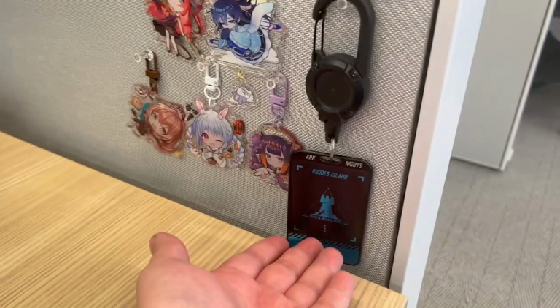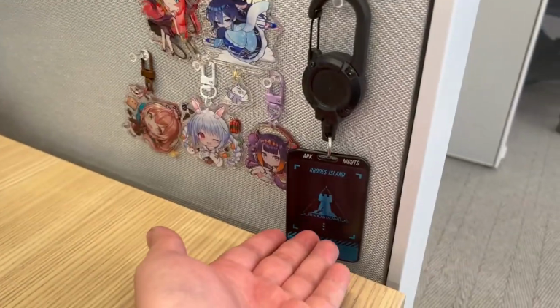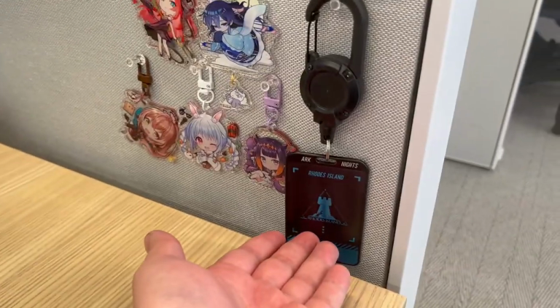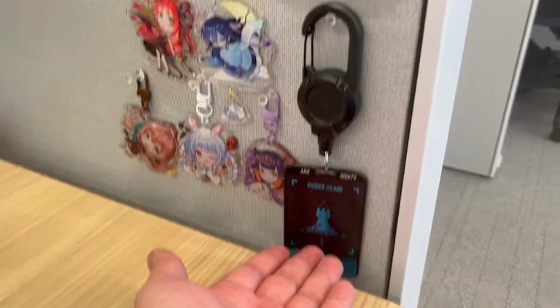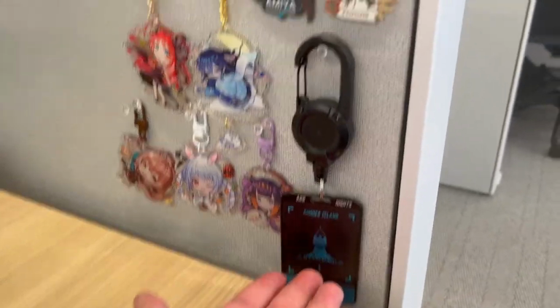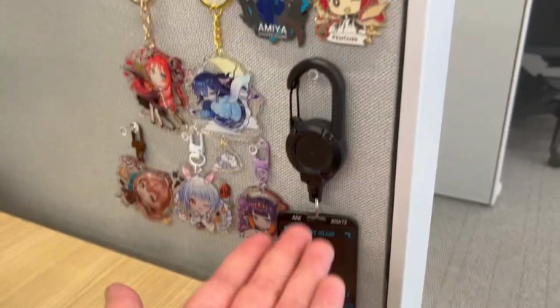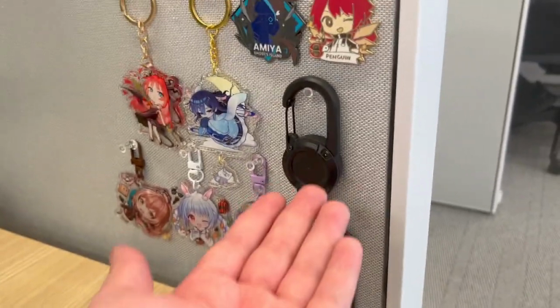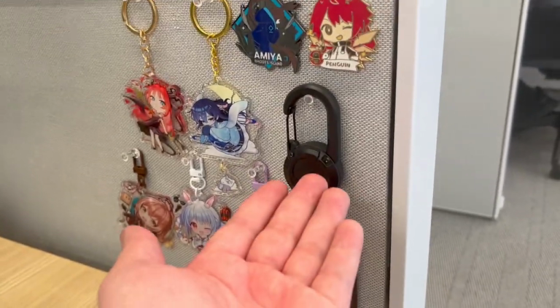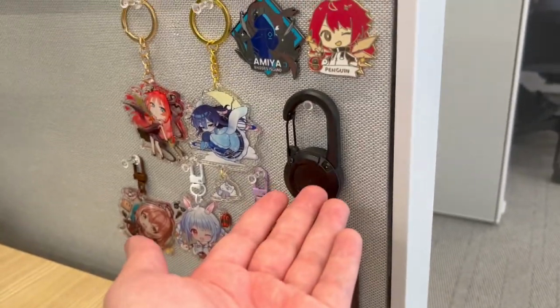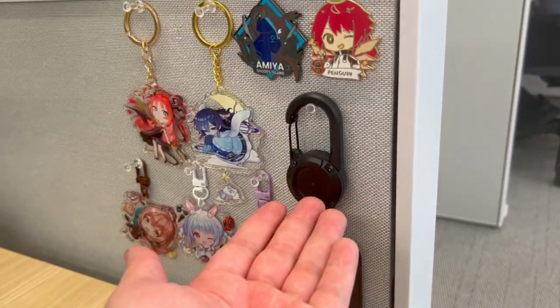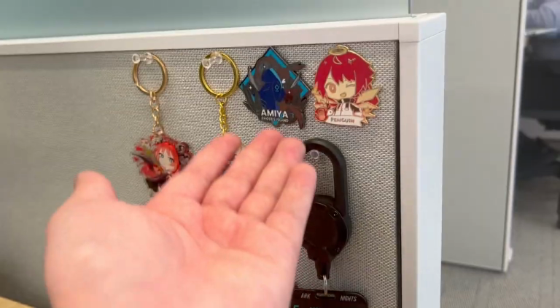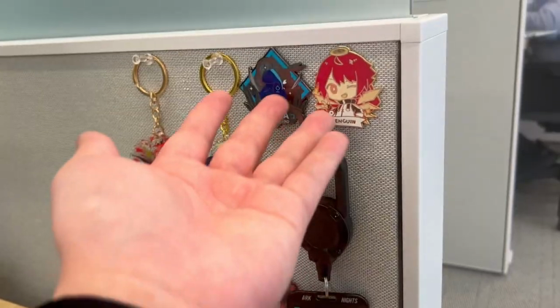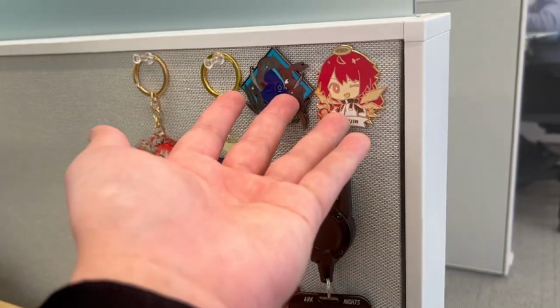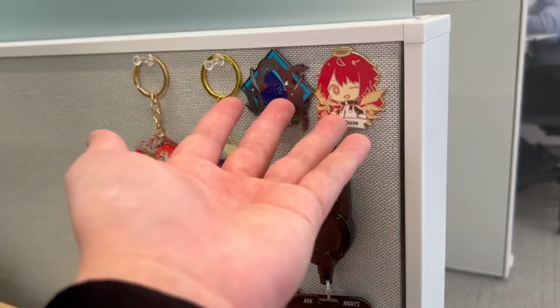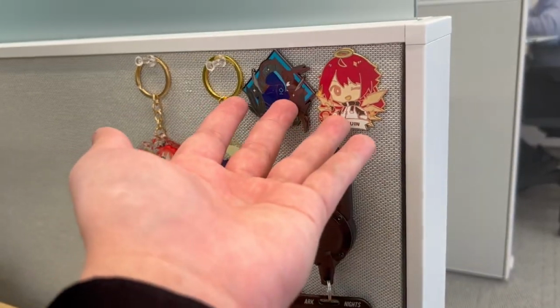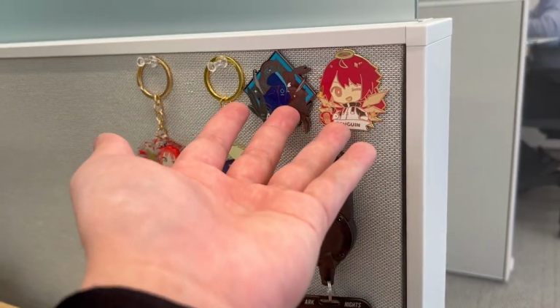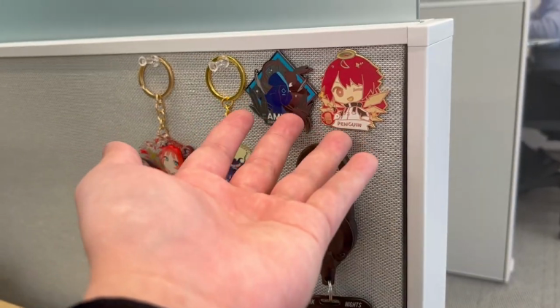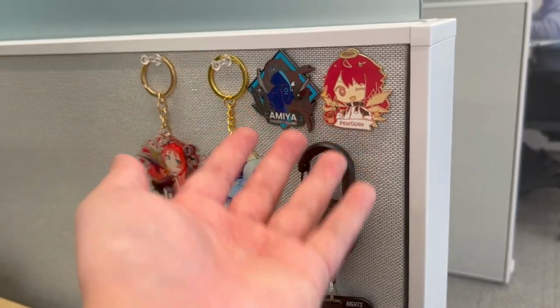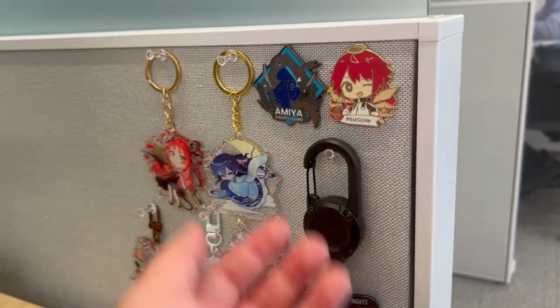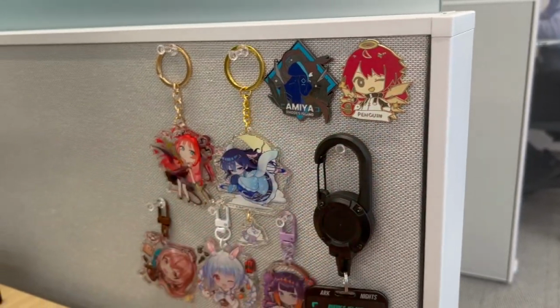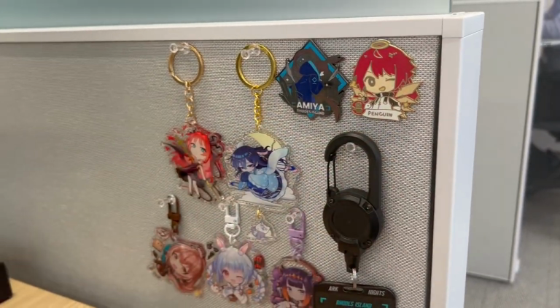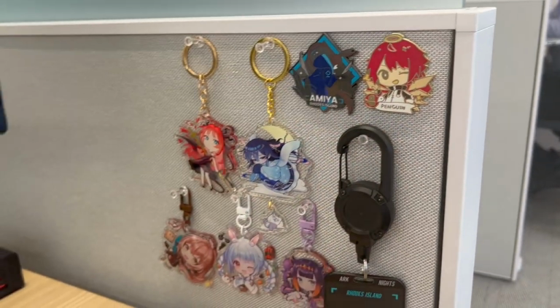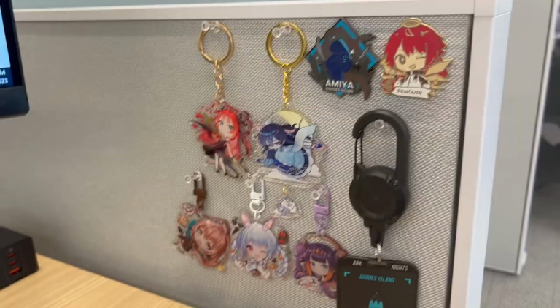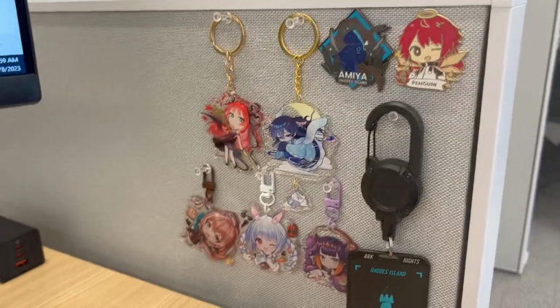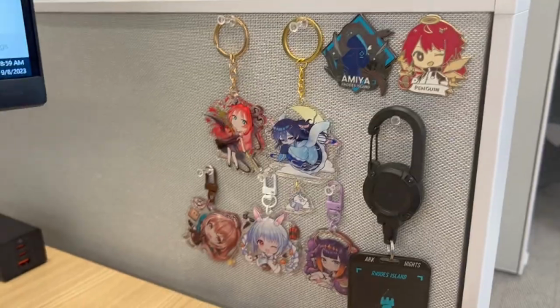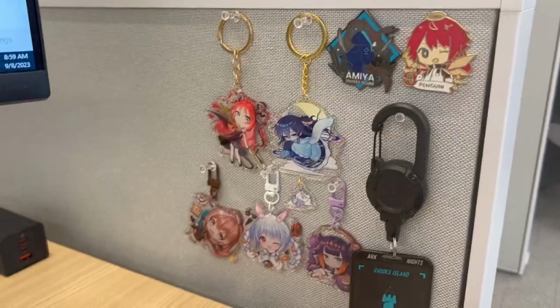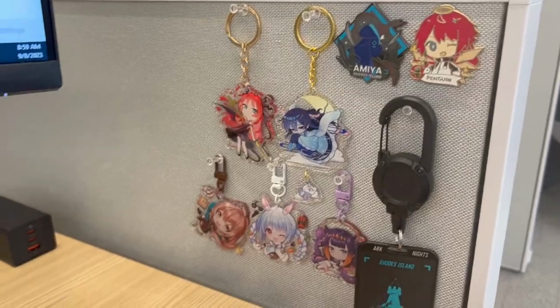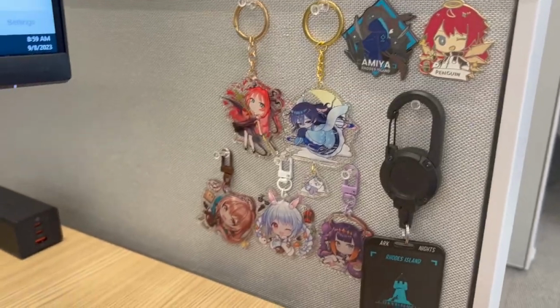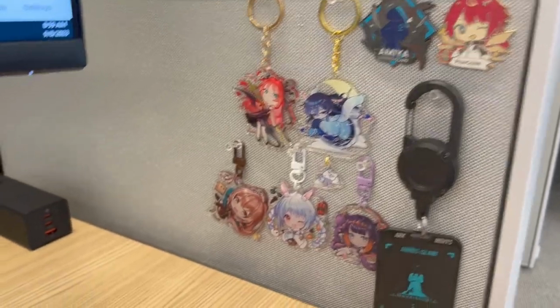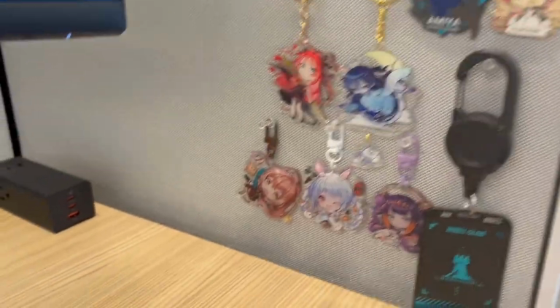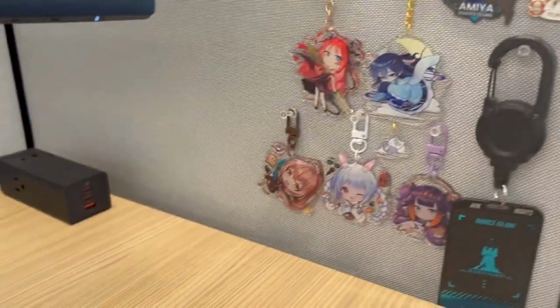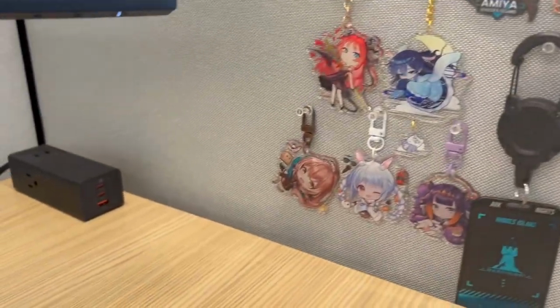This is my ID pass — that's Arknights. These are my two Arknights pins. I have Amya and I have Axia.